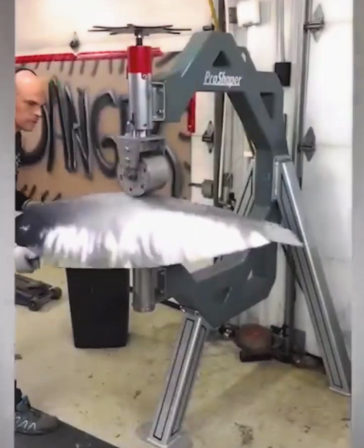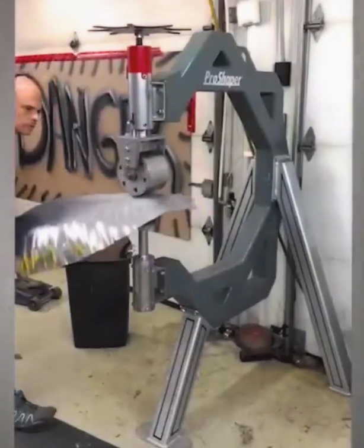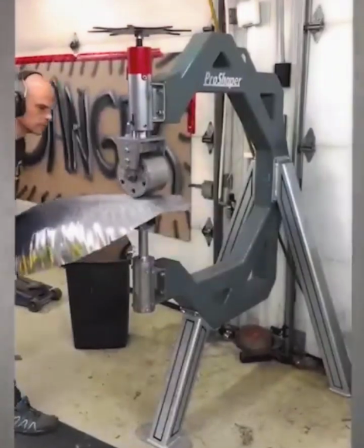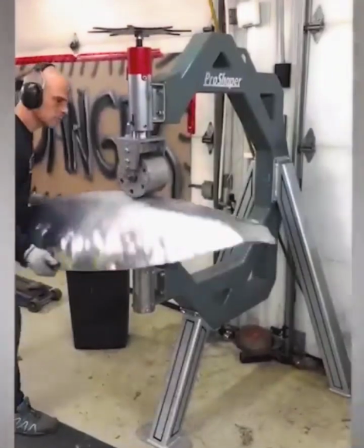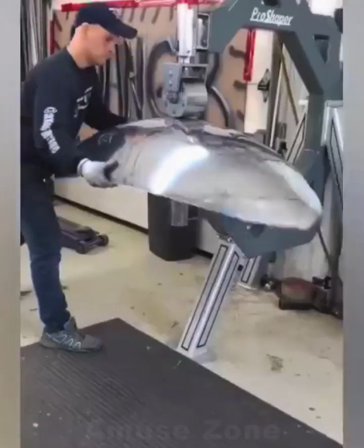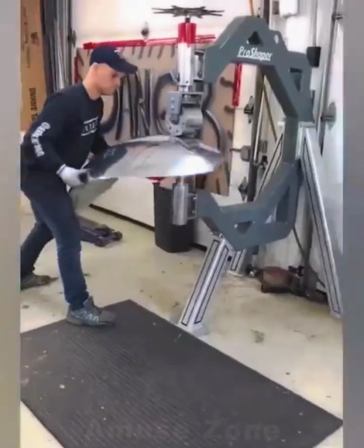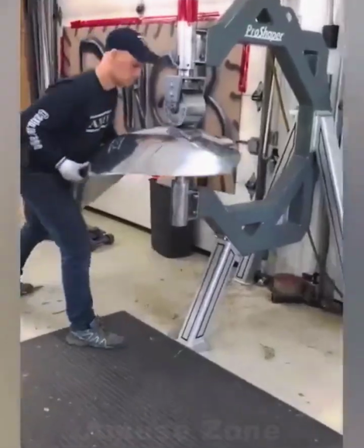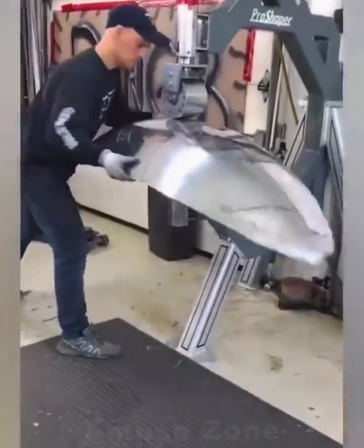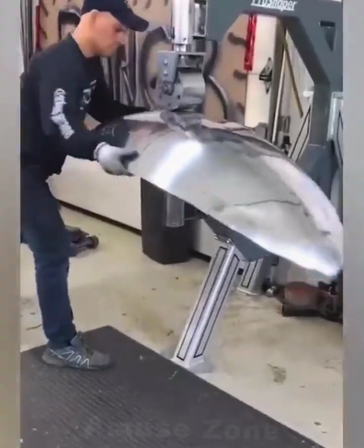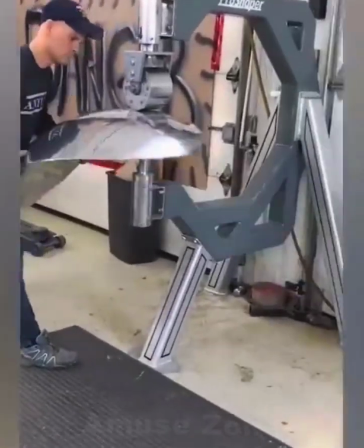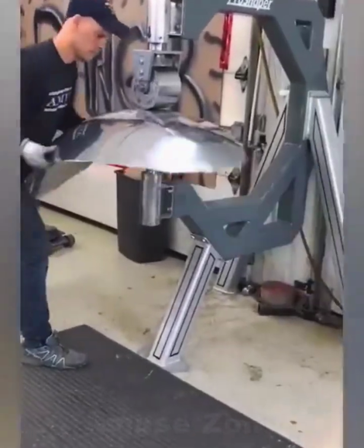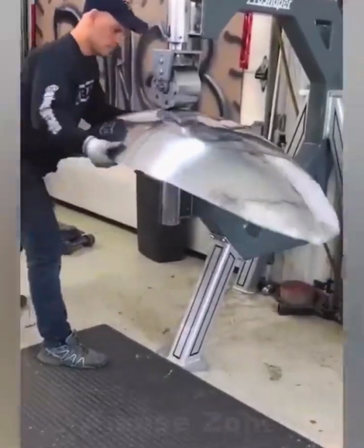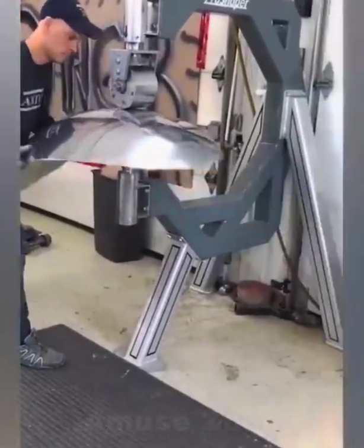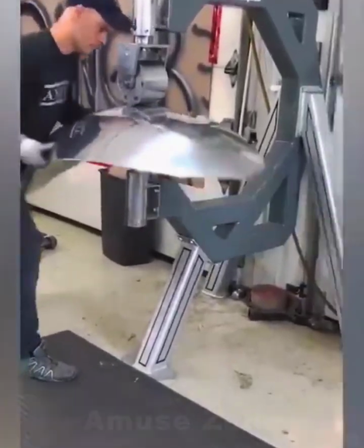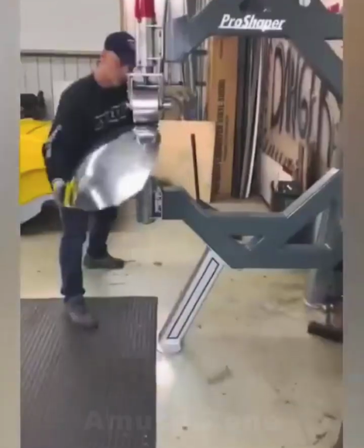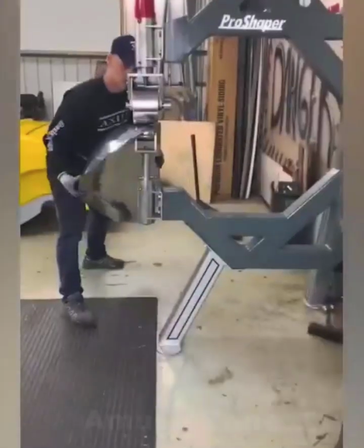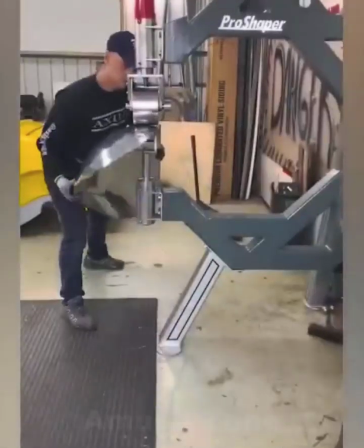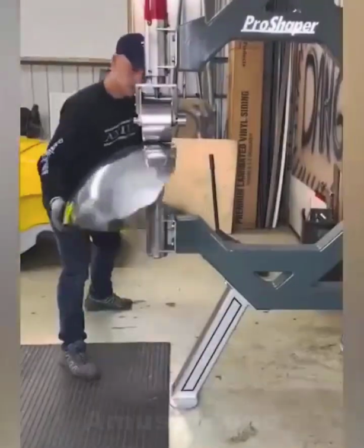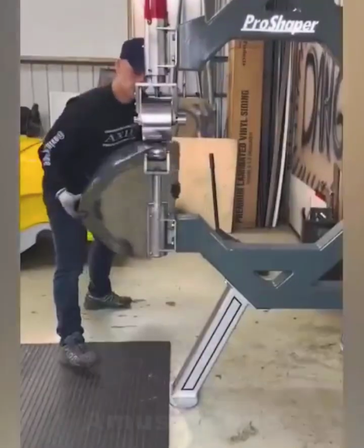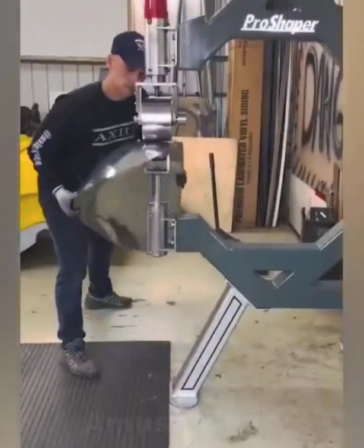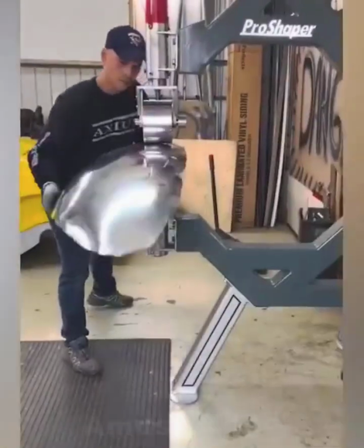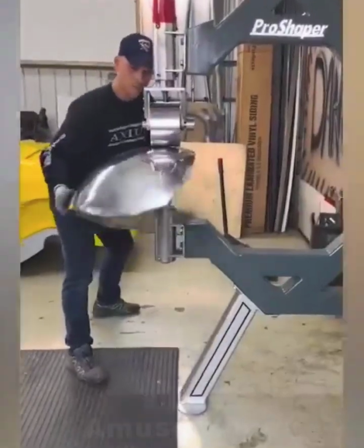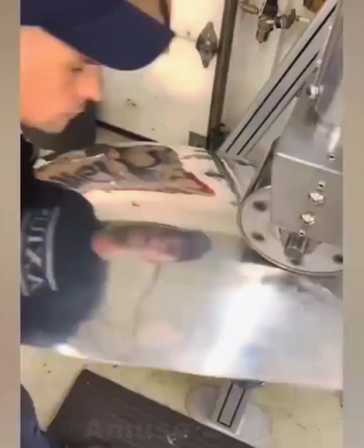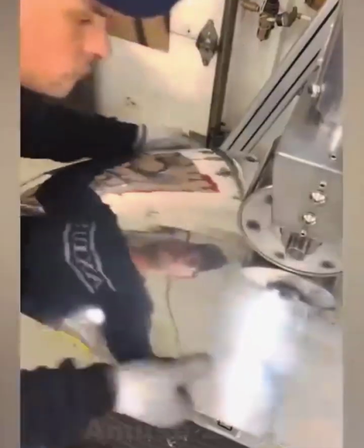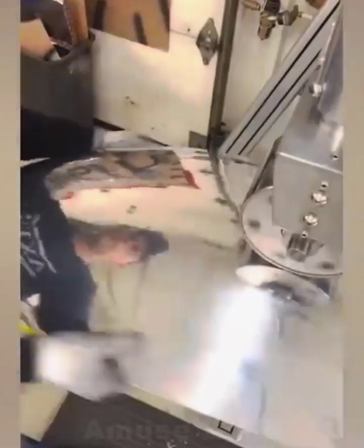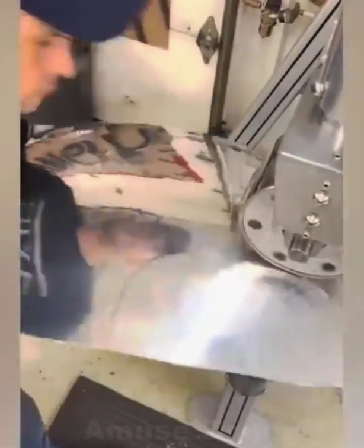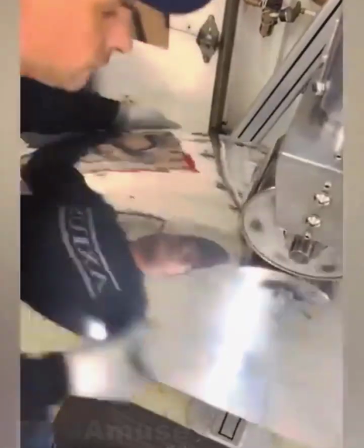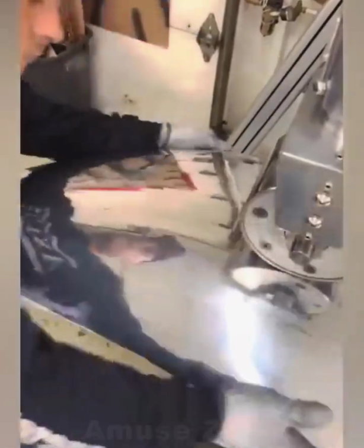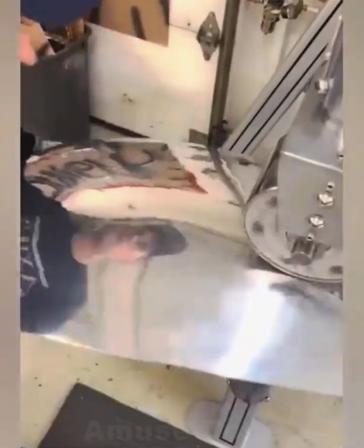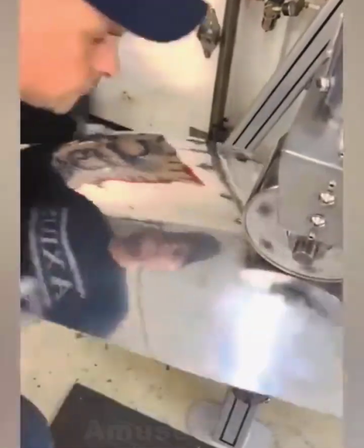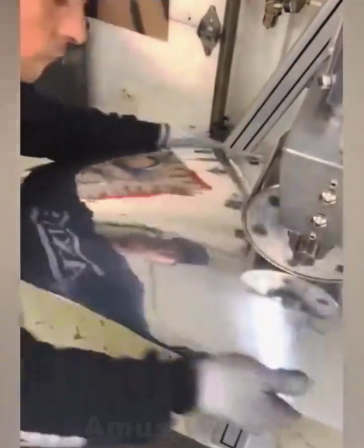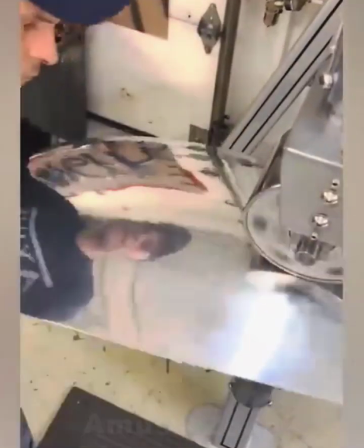Handcrafted metalwork is usually used to produce custom-made items where adjustments need to be made during production.